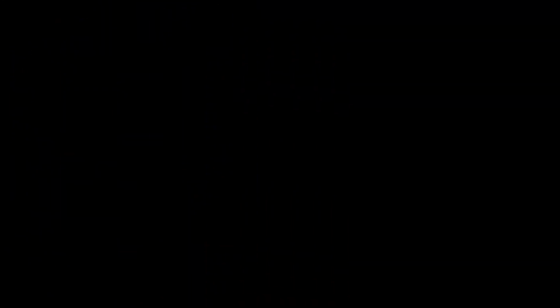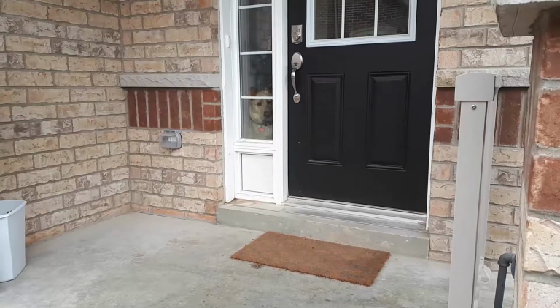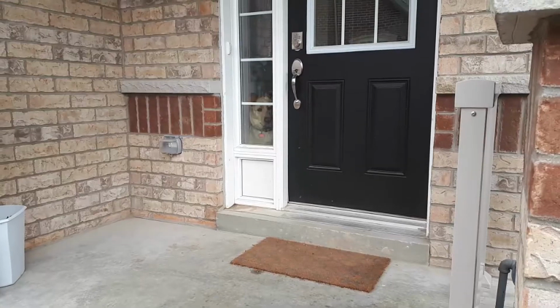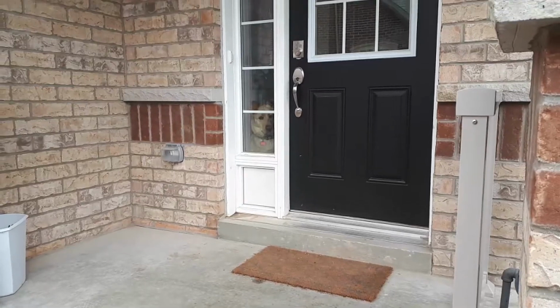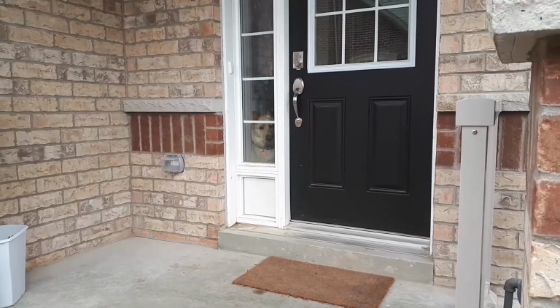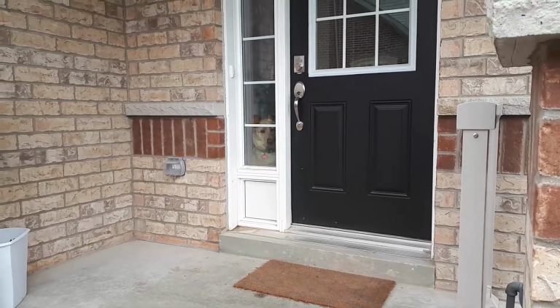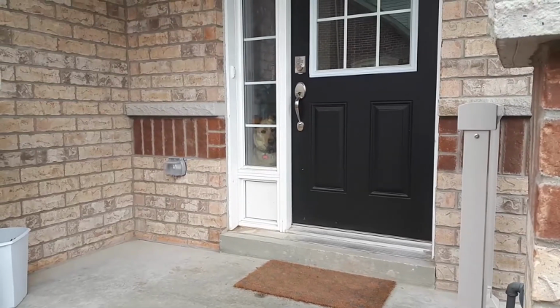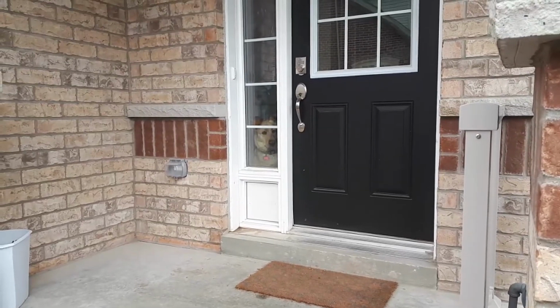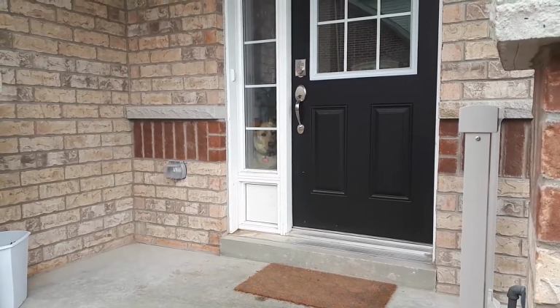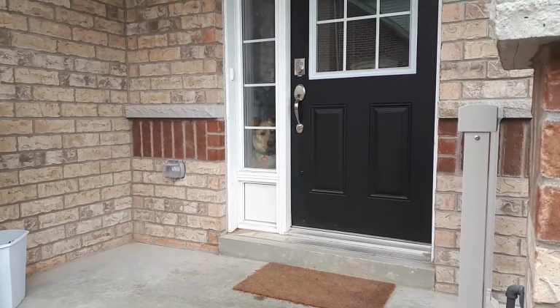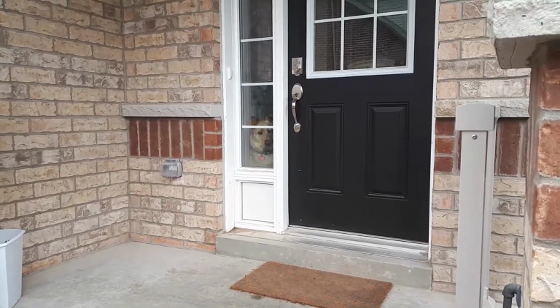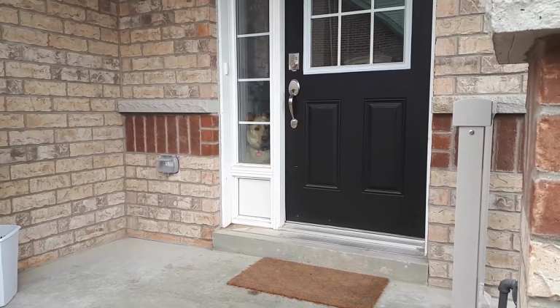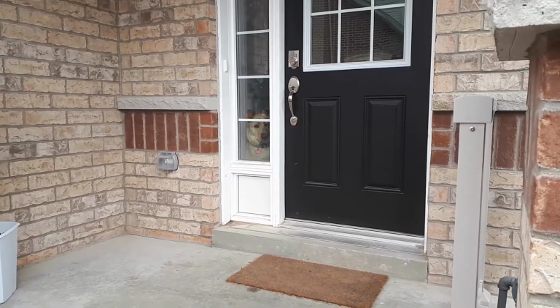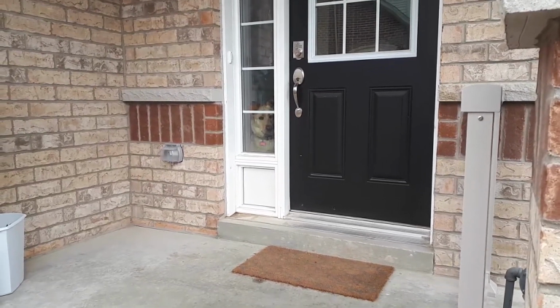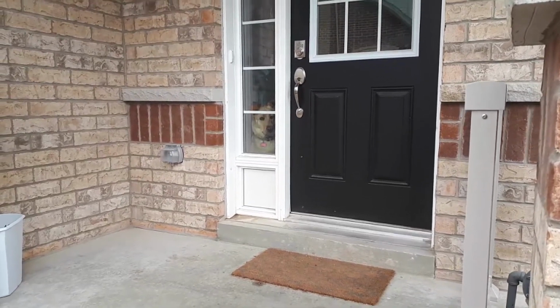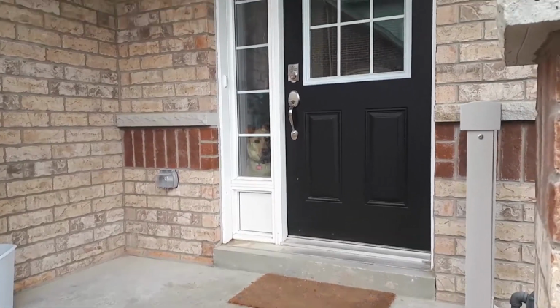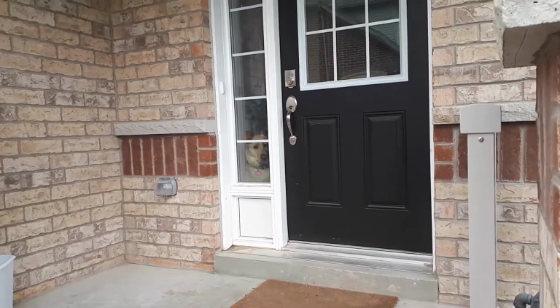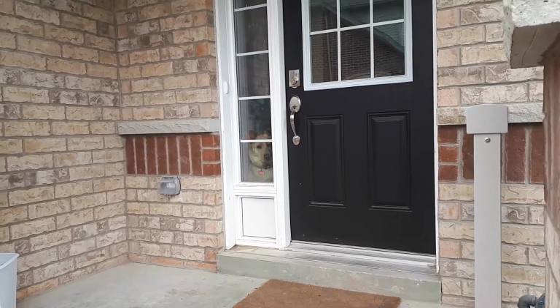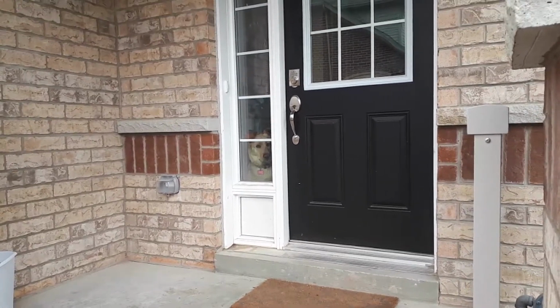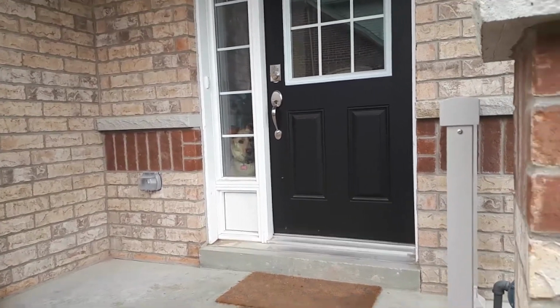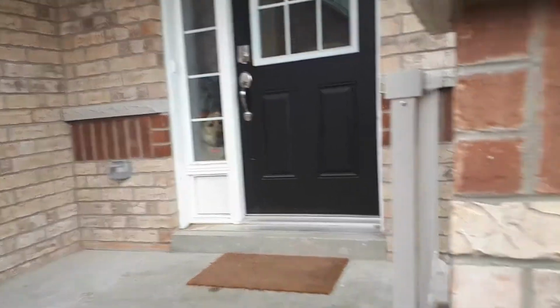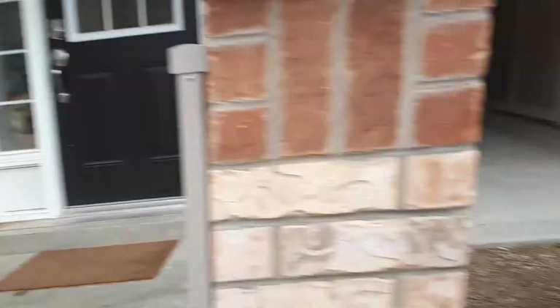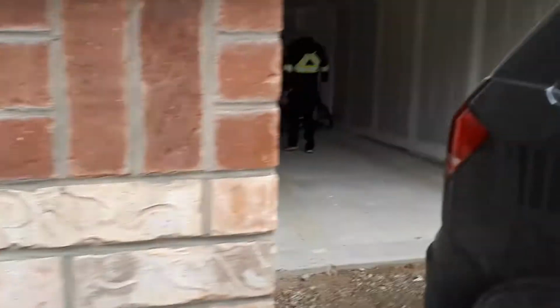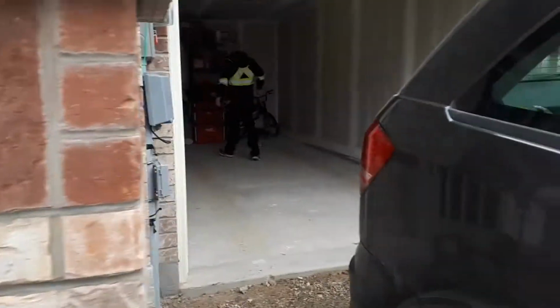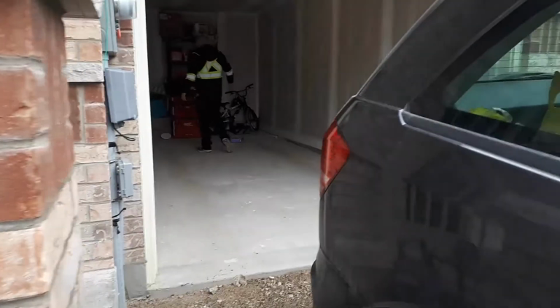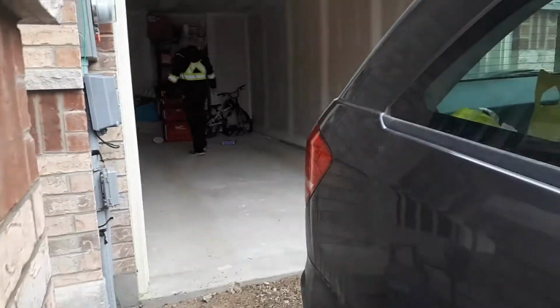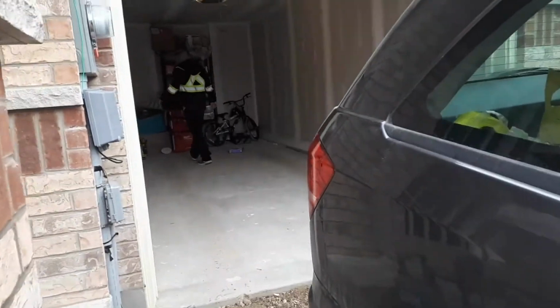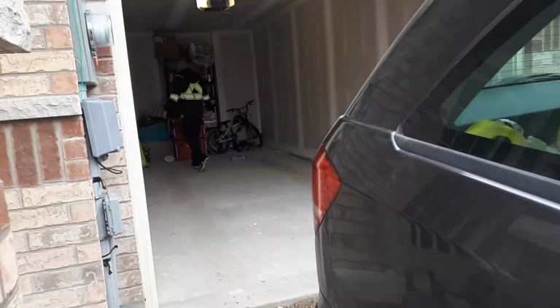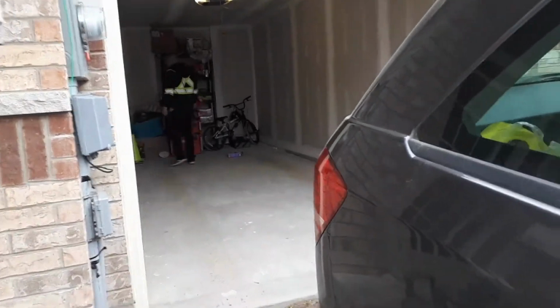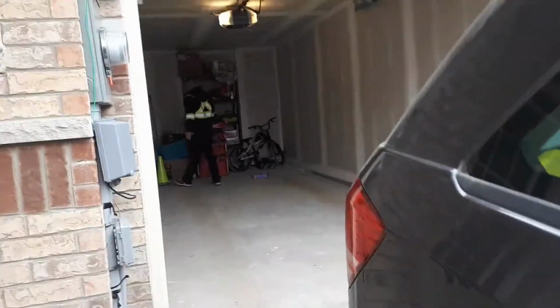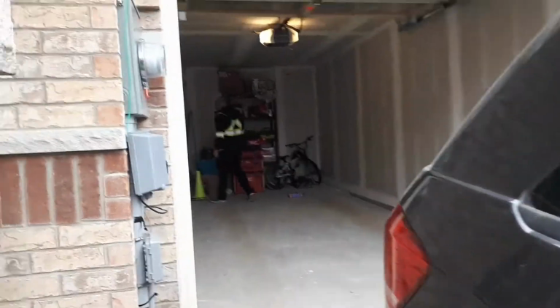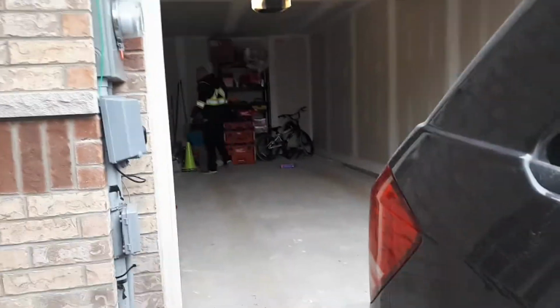Each time we come home, the girls are always waiting. It's time to bring in the groceries.